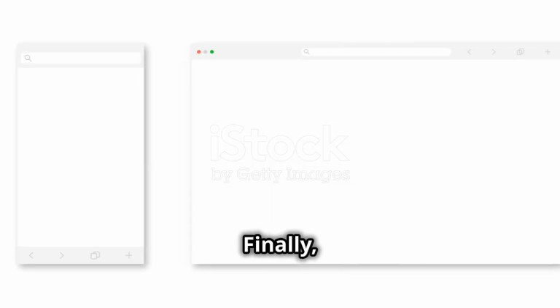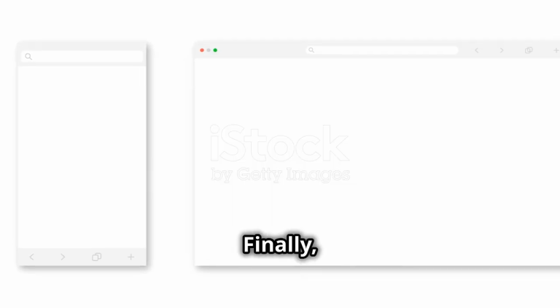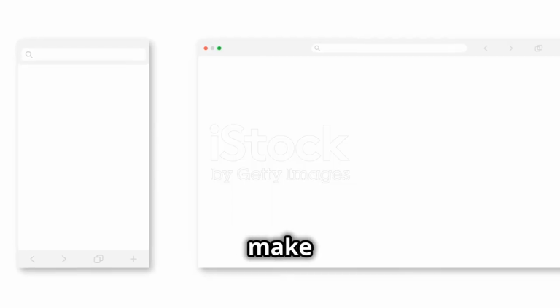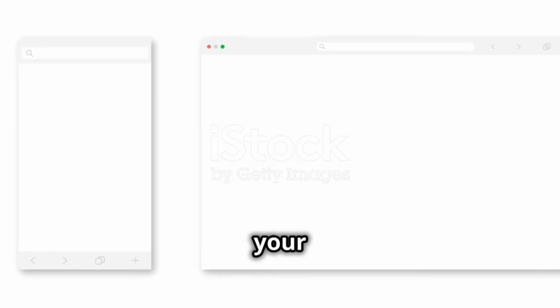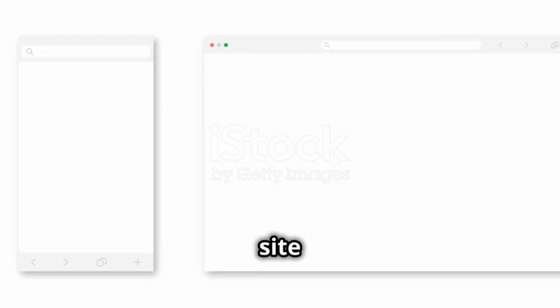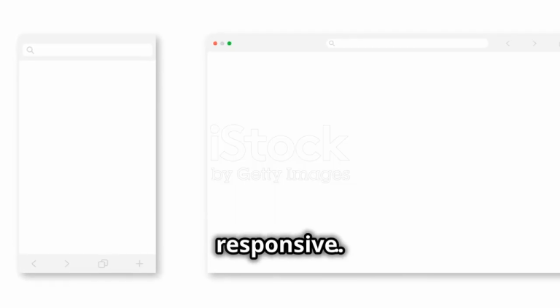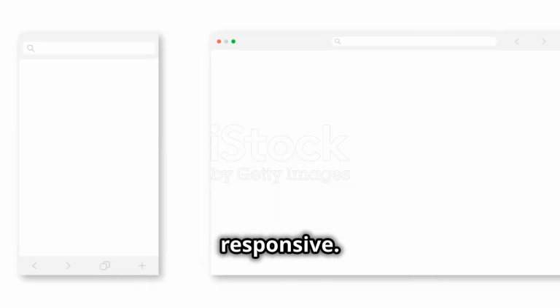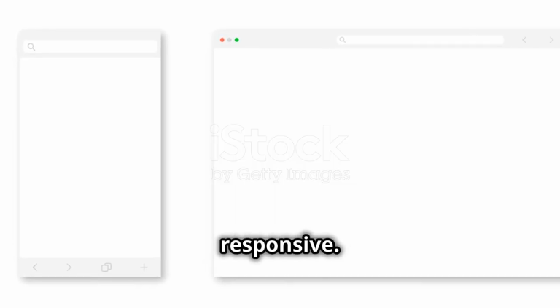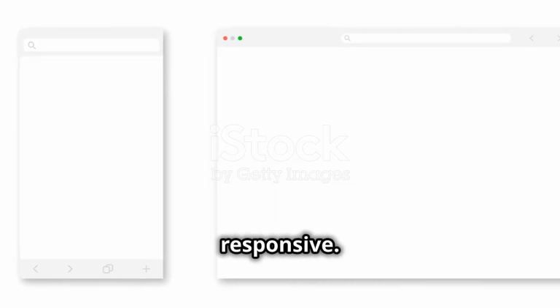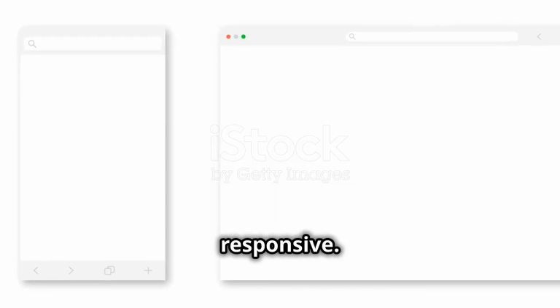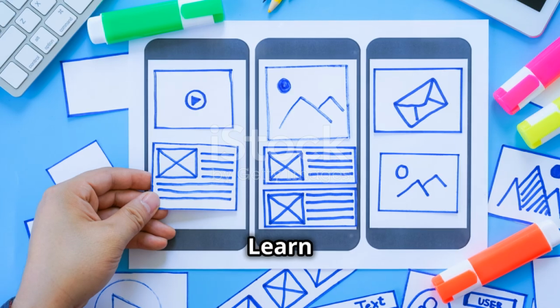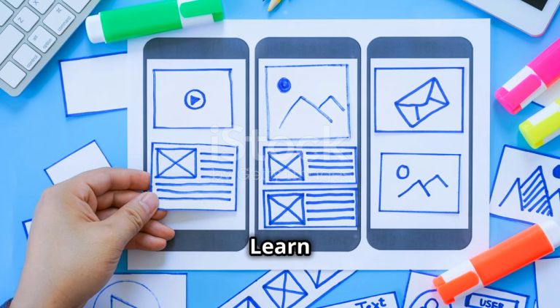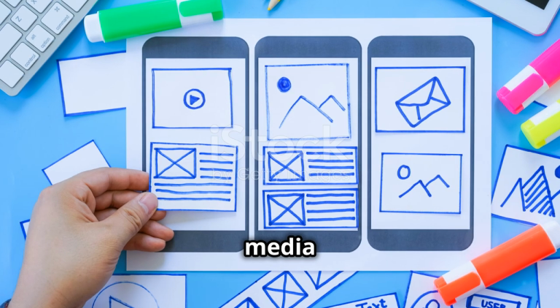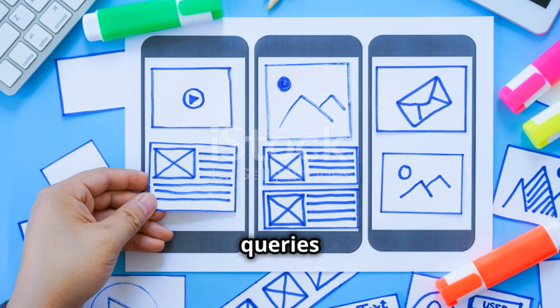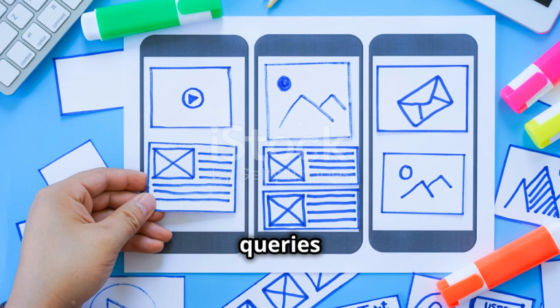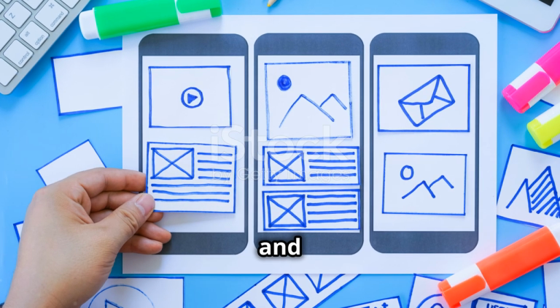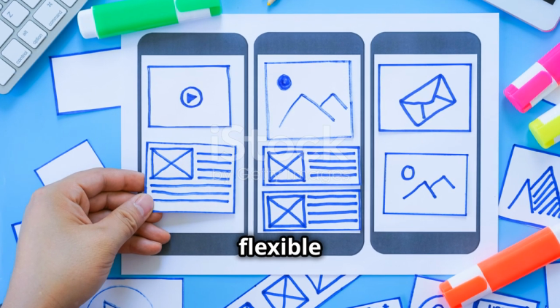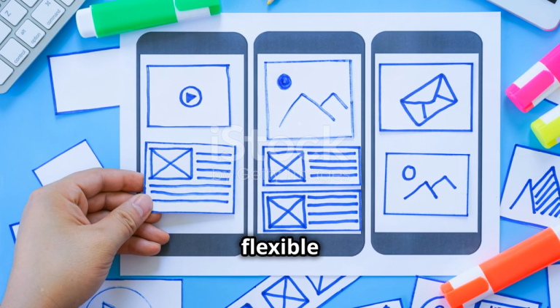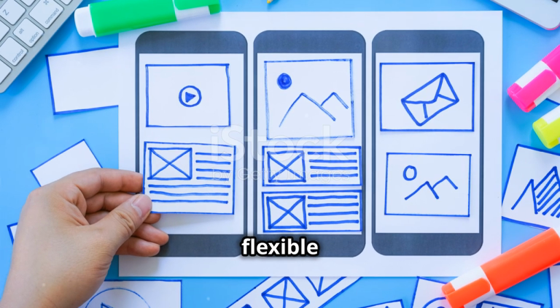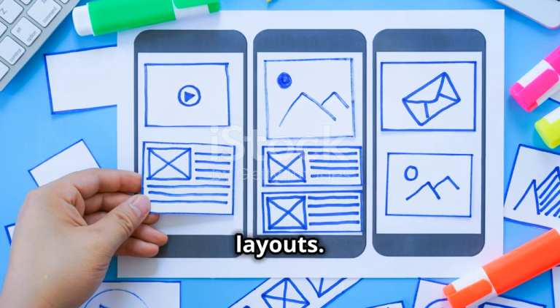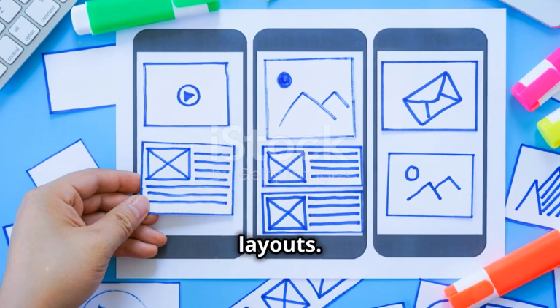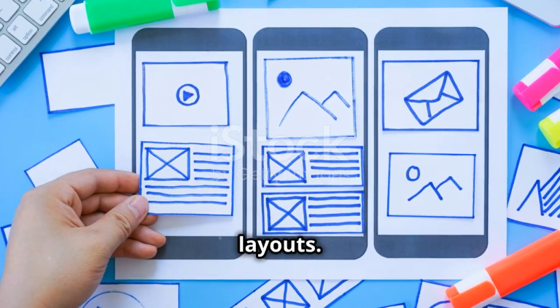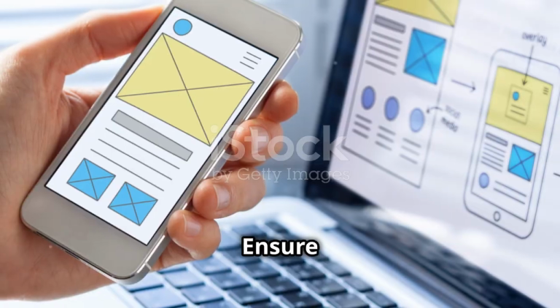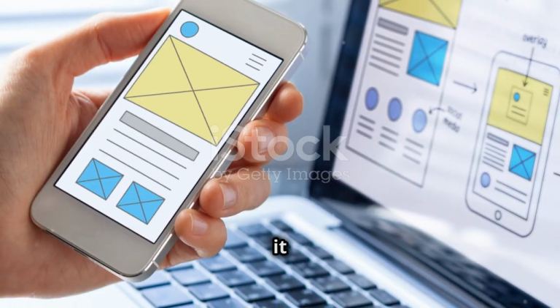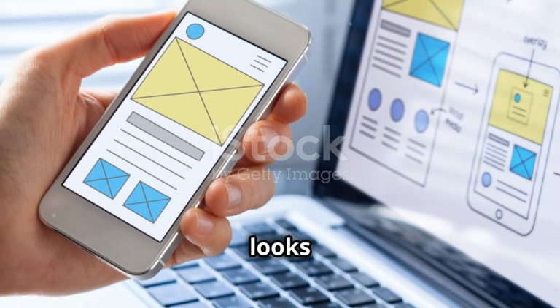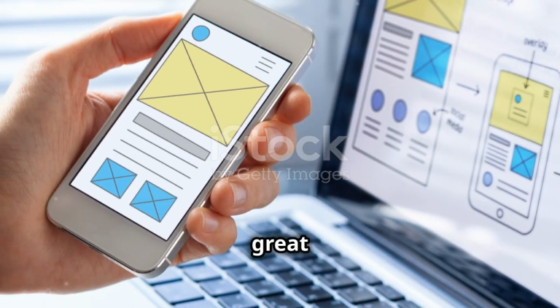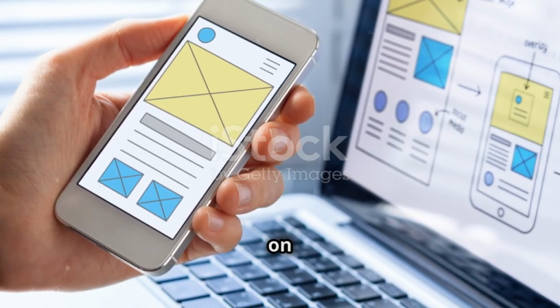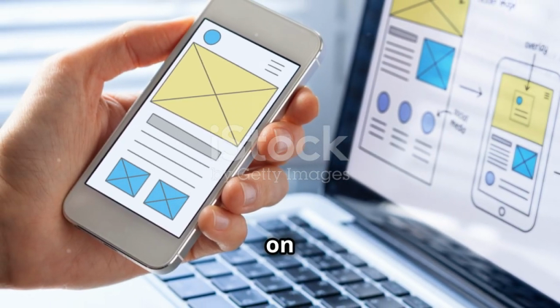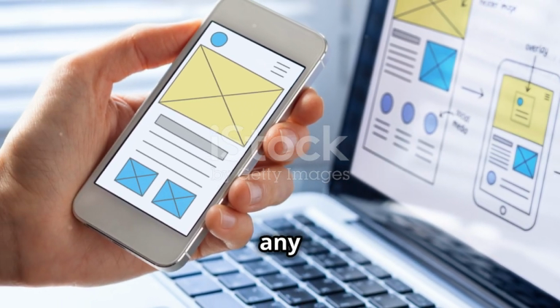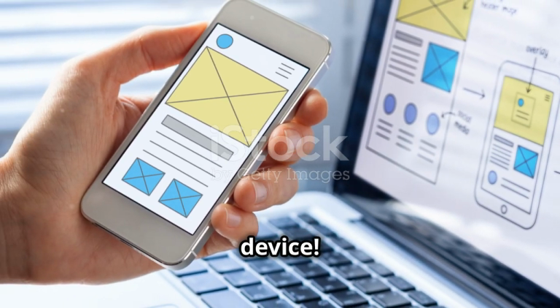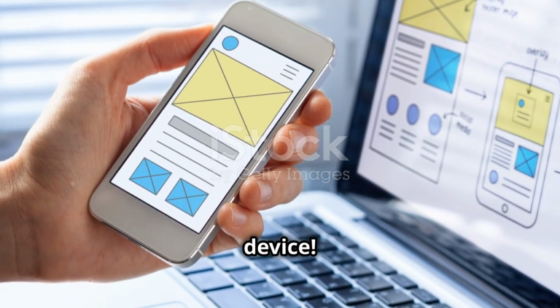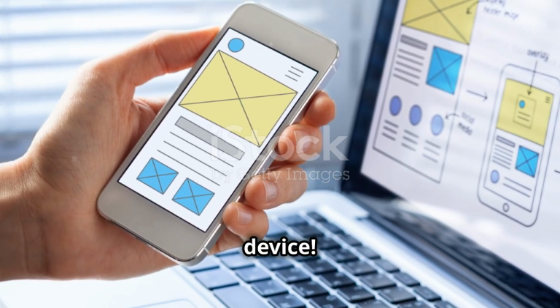Finally, make your site responsive. Learn media queries and flexible layouts. Ensure it looks great on any device.